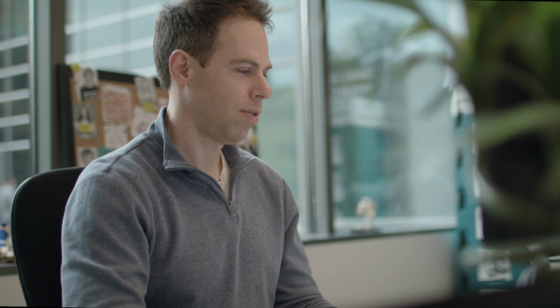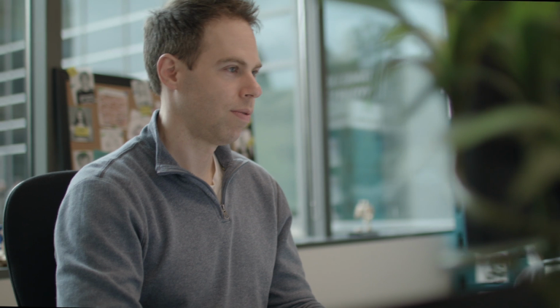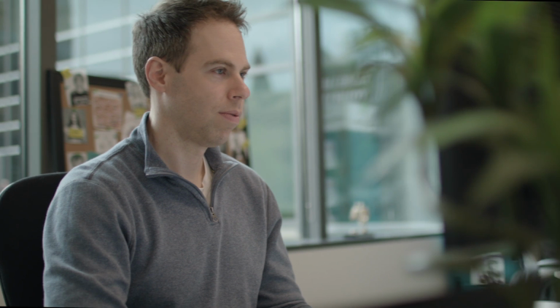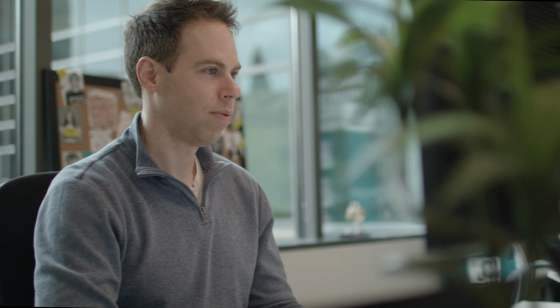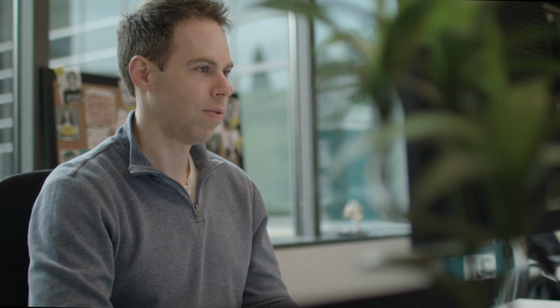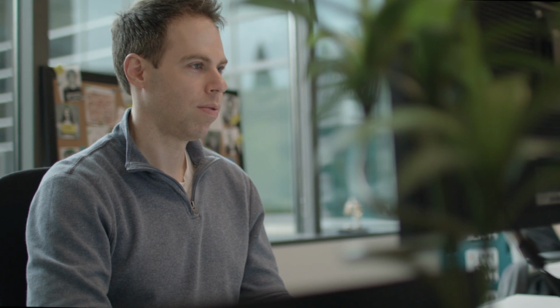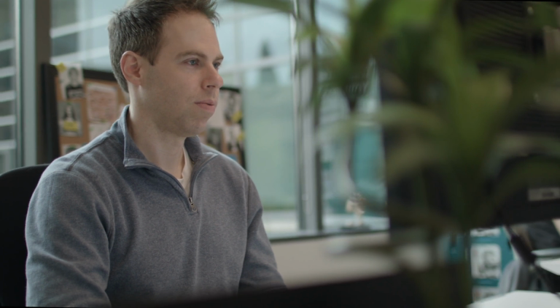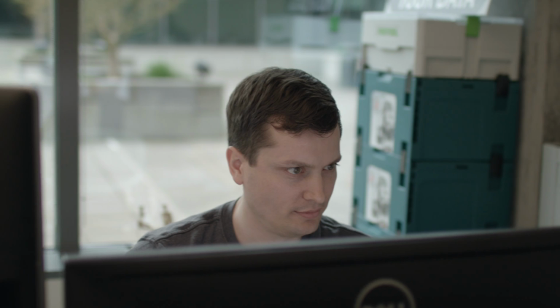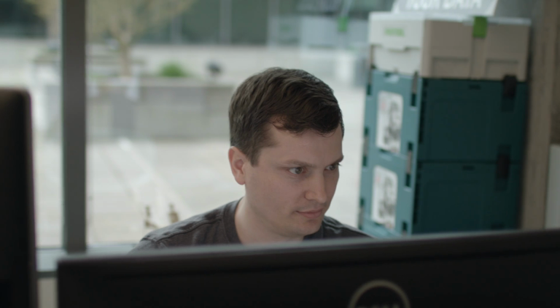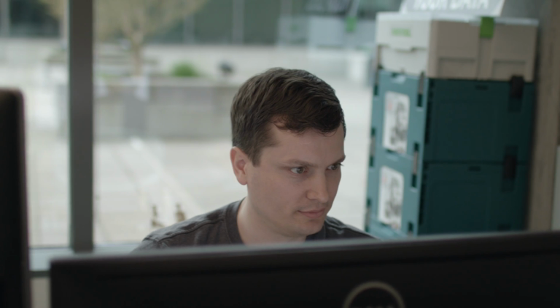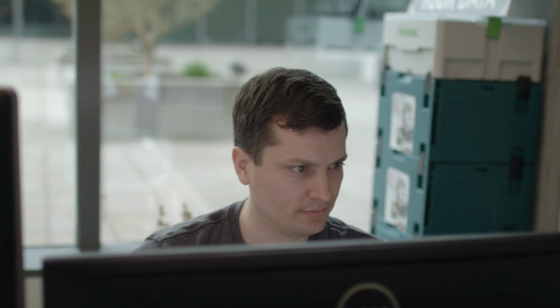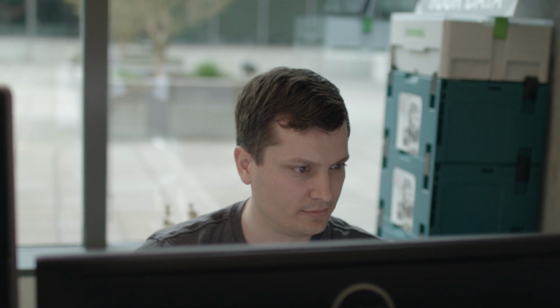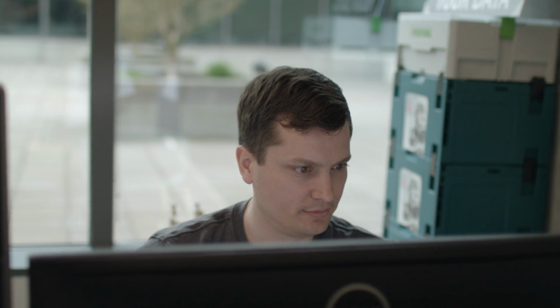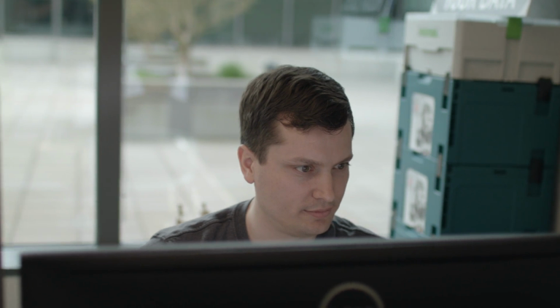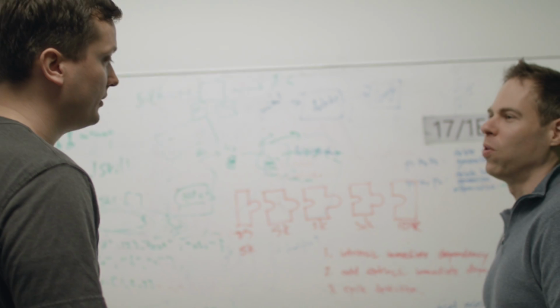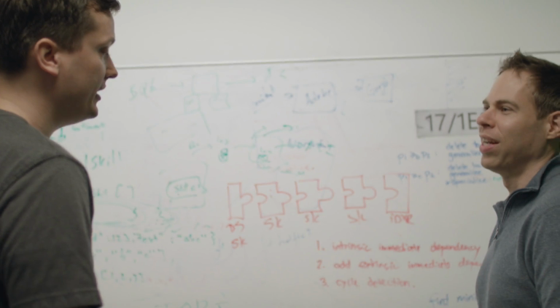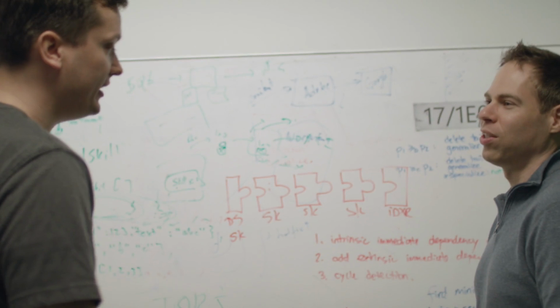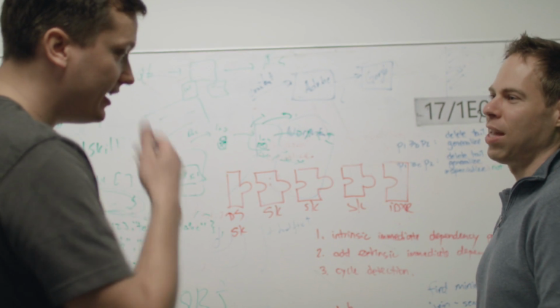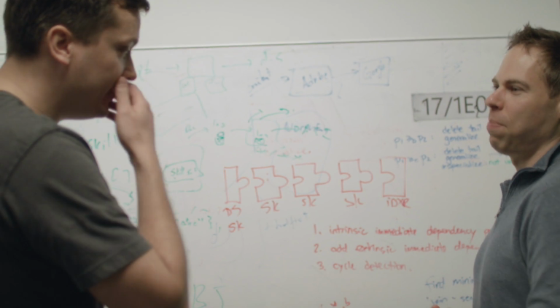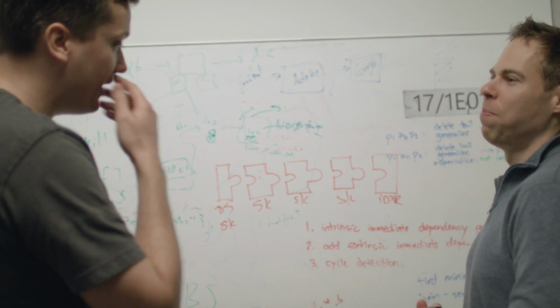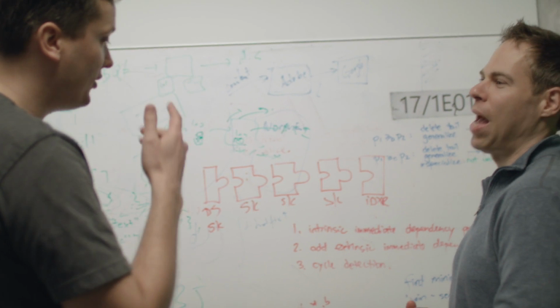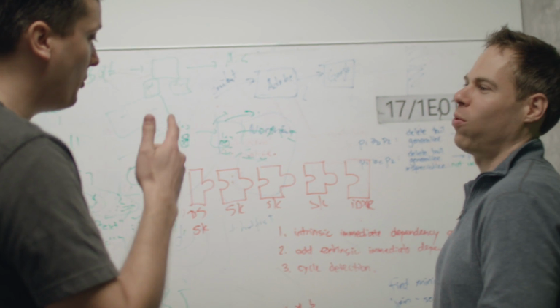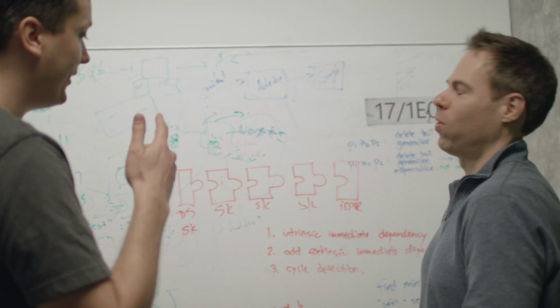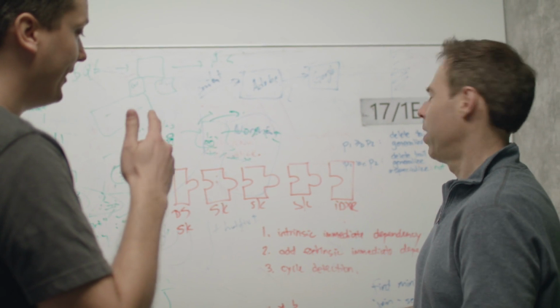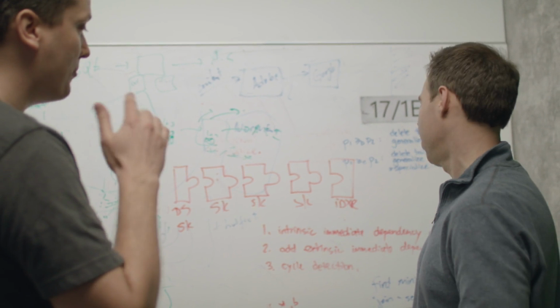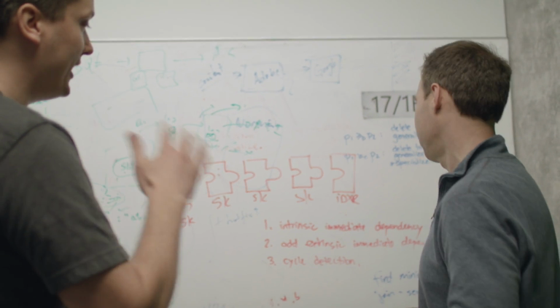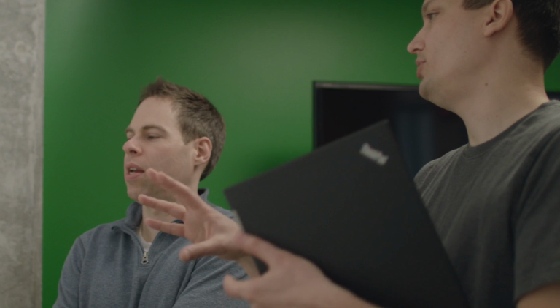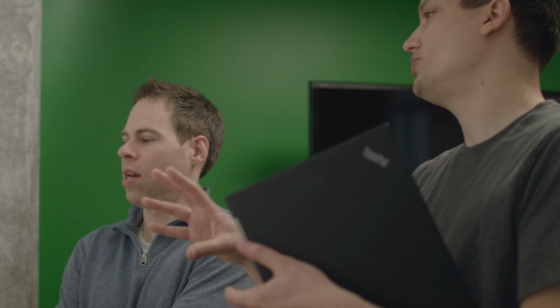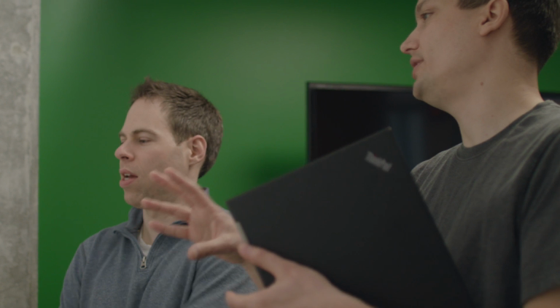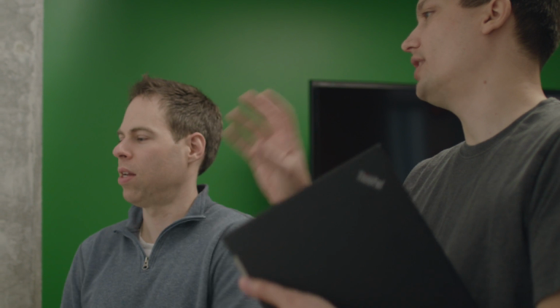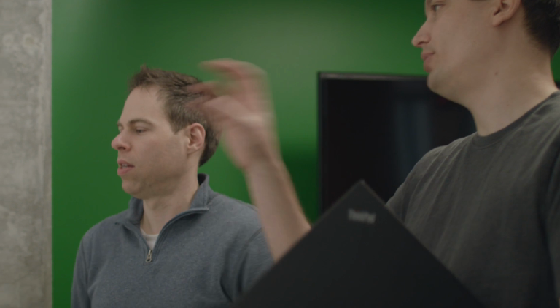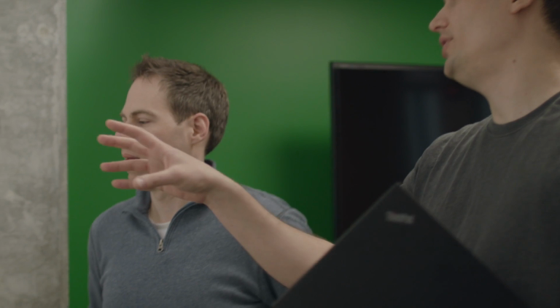Hi, I'm Brian Smith. I'm Corm Thompson. We work in the Cloud and AI division here at Microsoft on Cognitive Search.